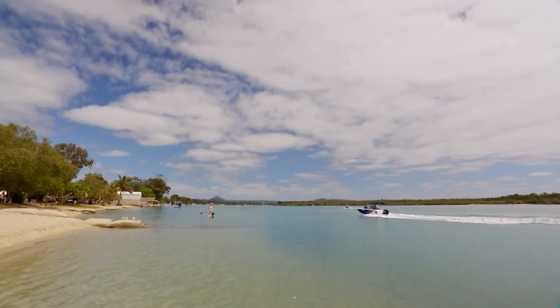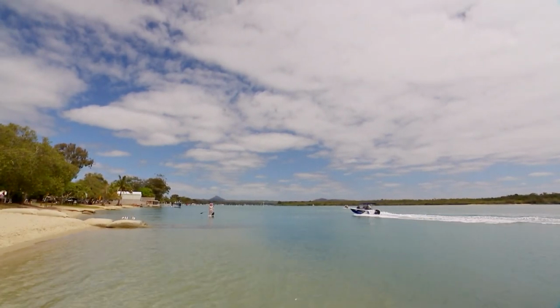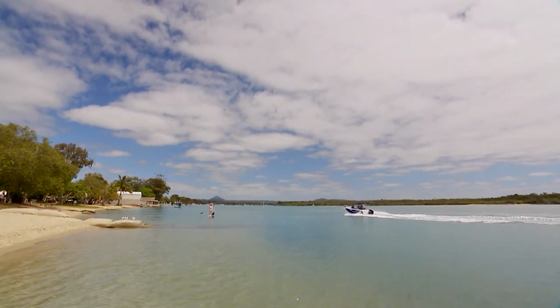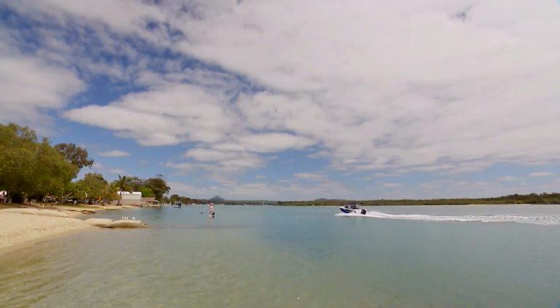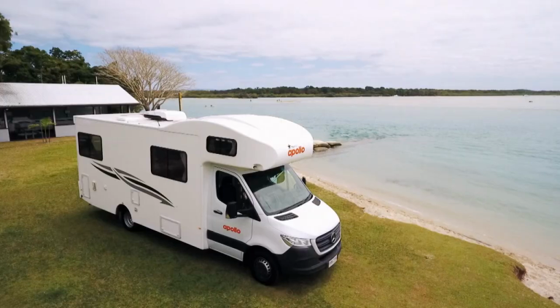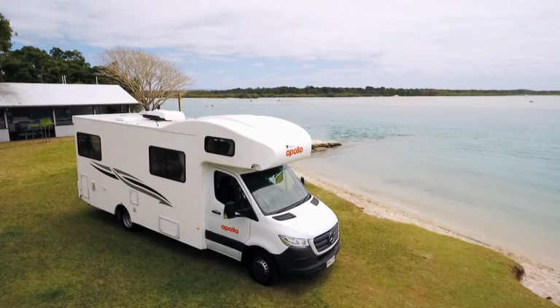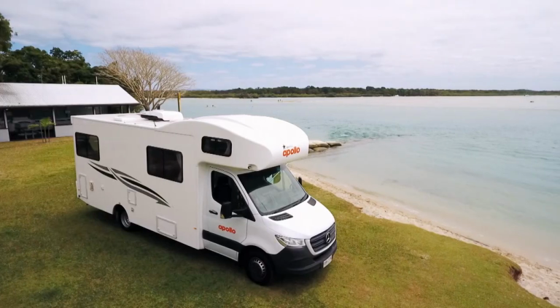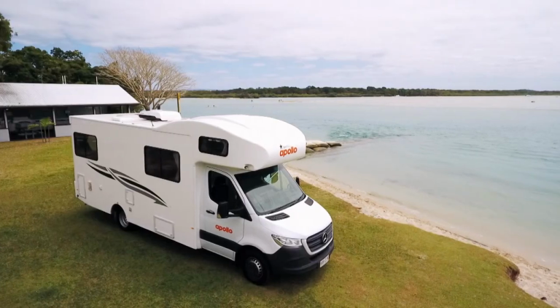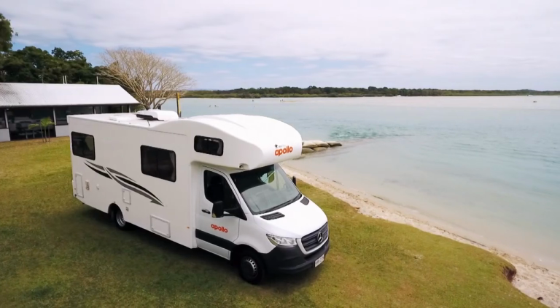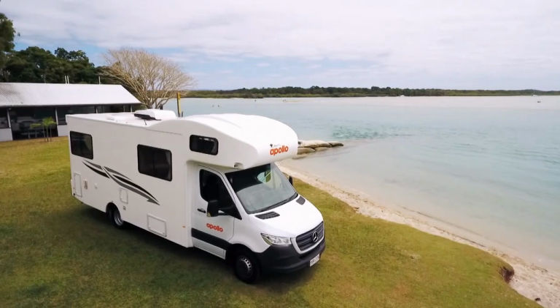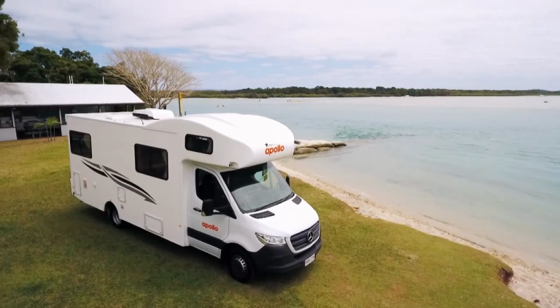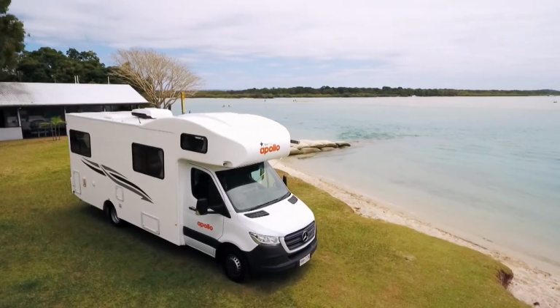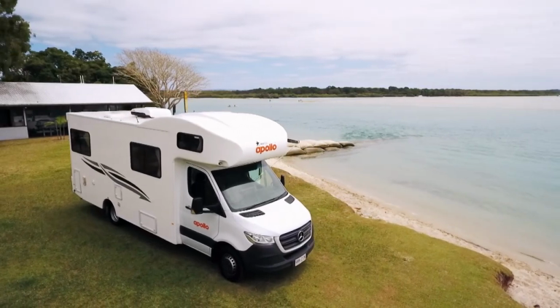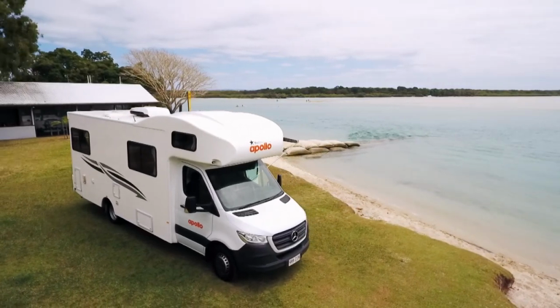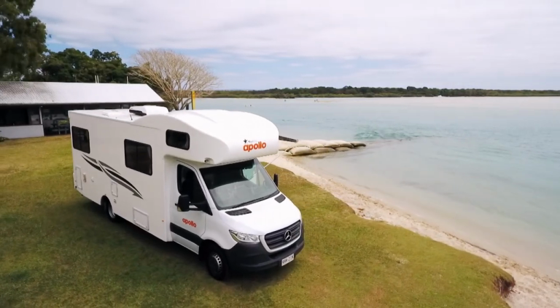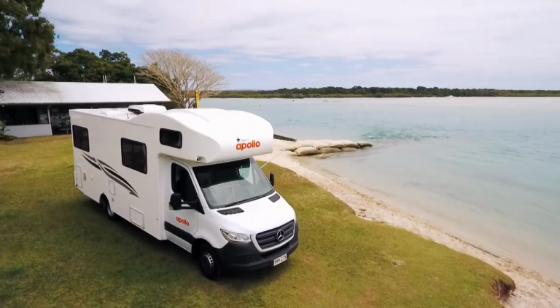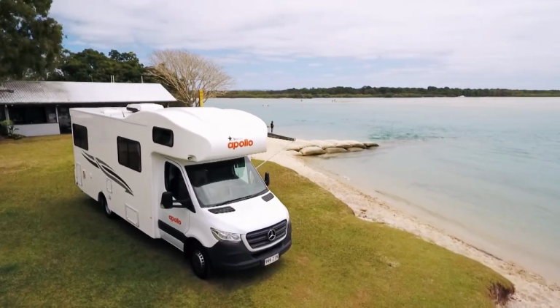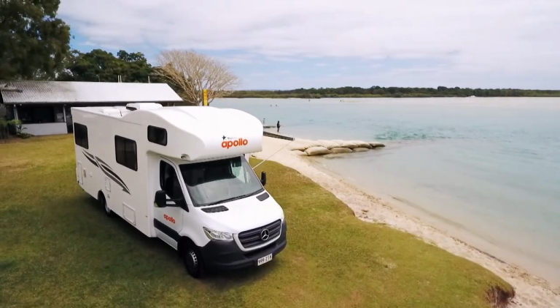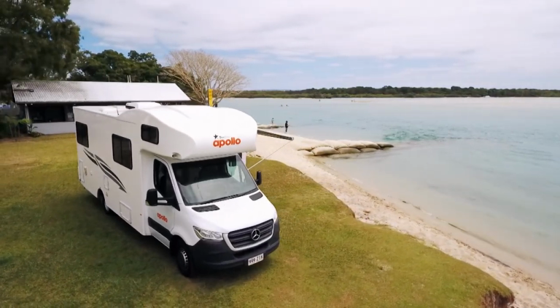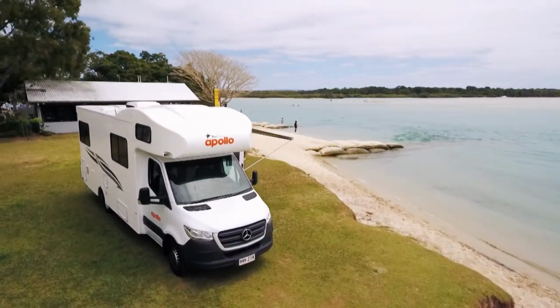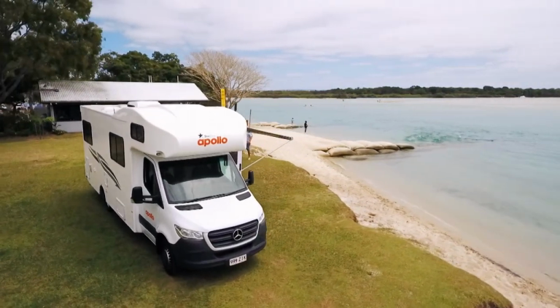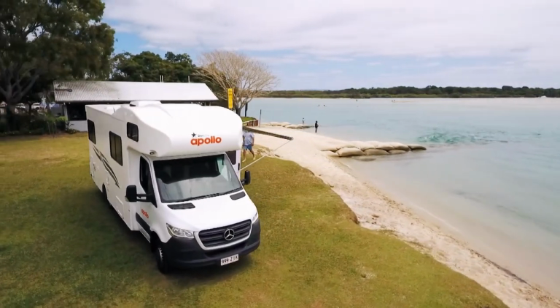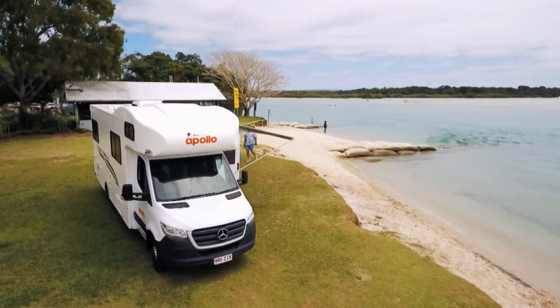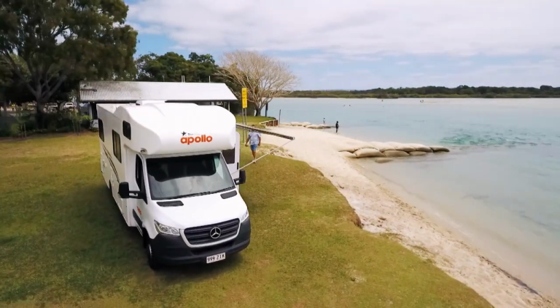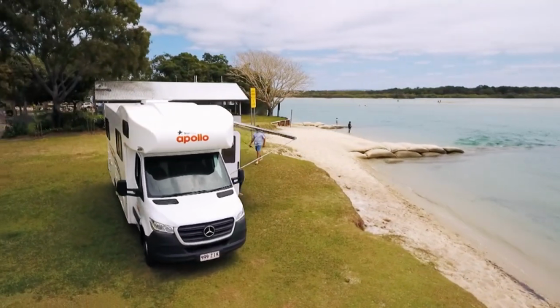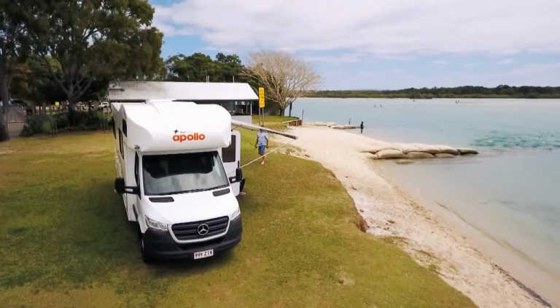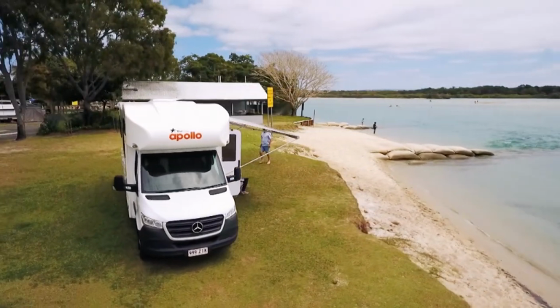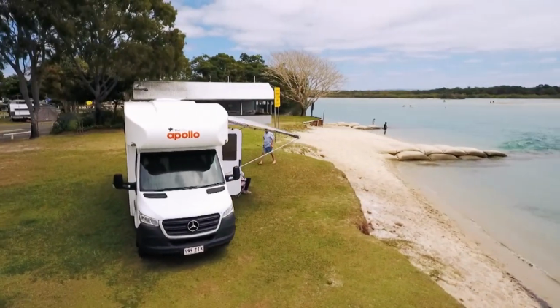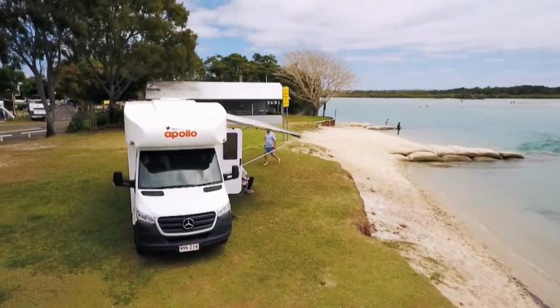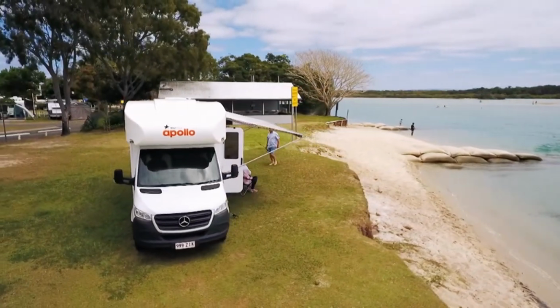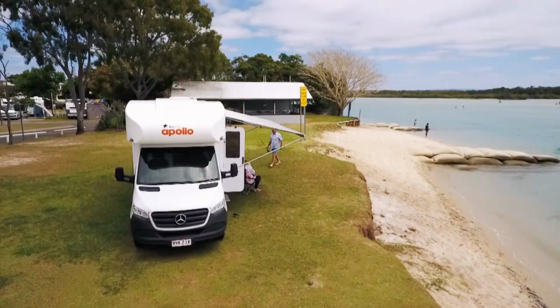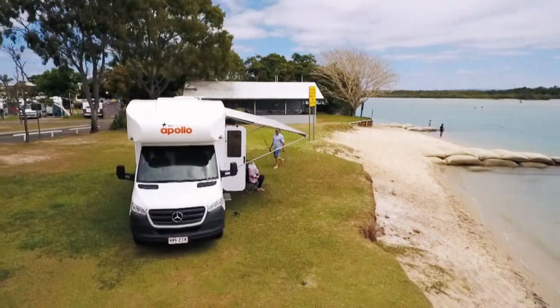But if you want to bring all the comforts of home, then I suggest an Apollo Motorhome.